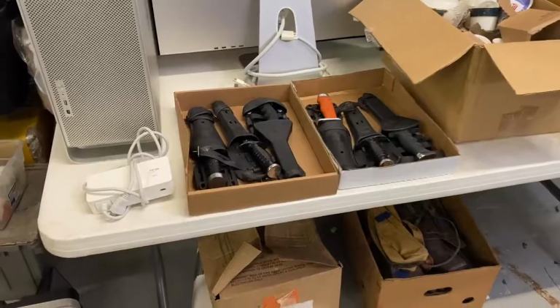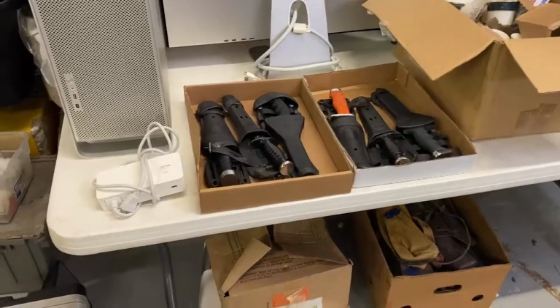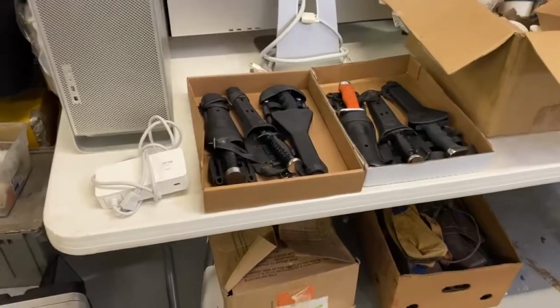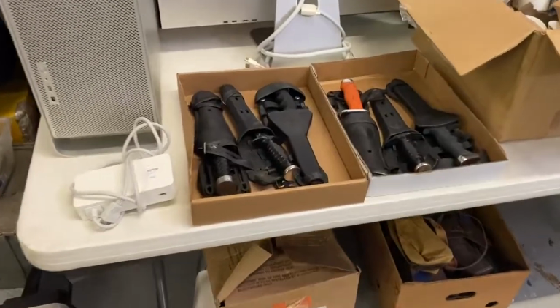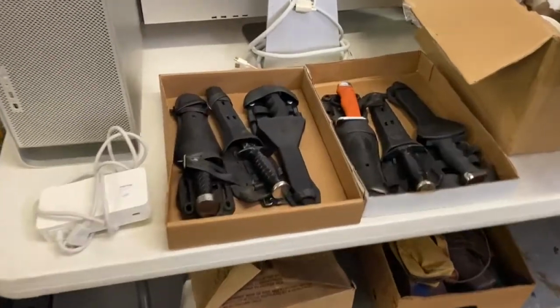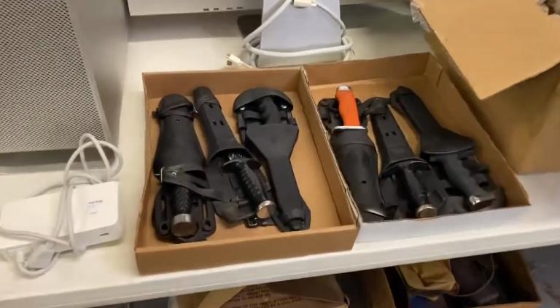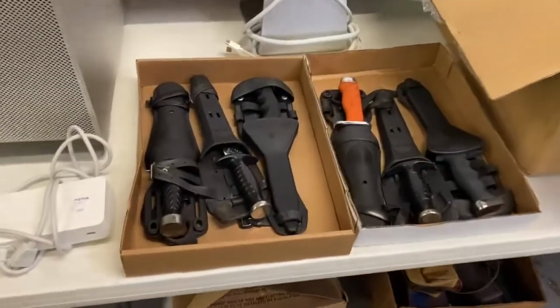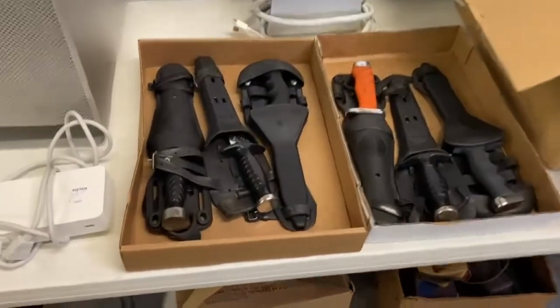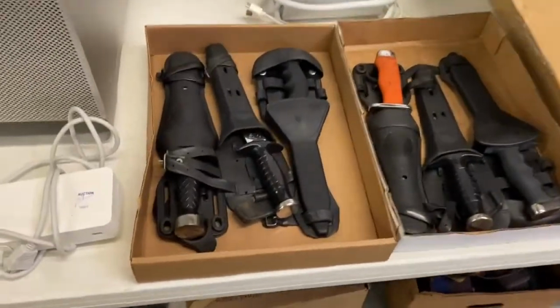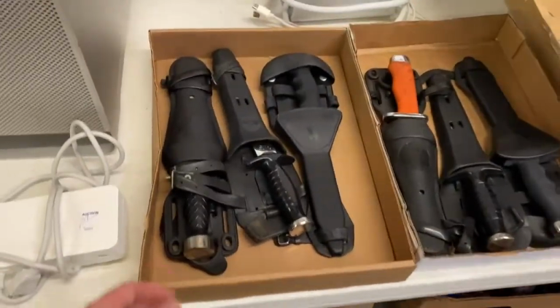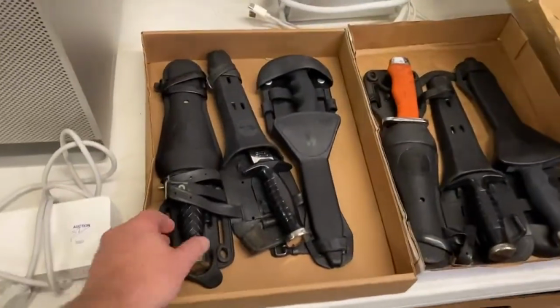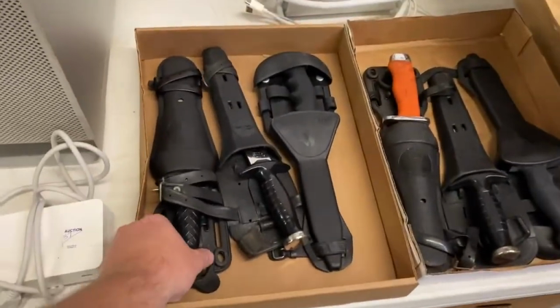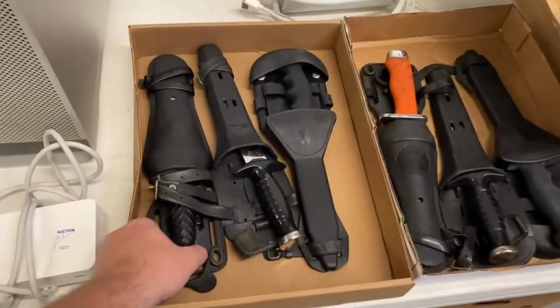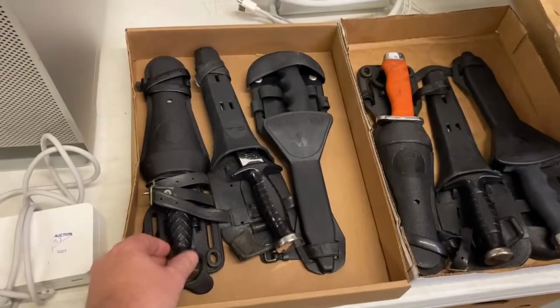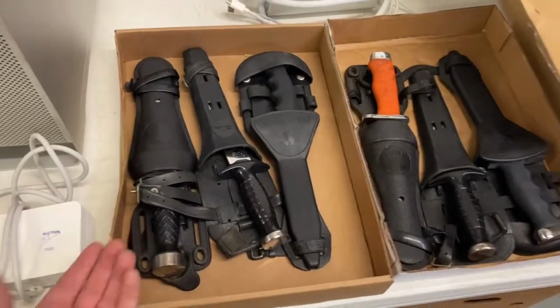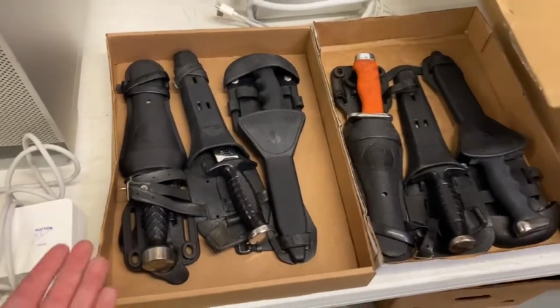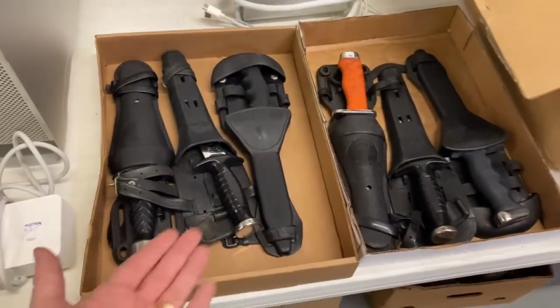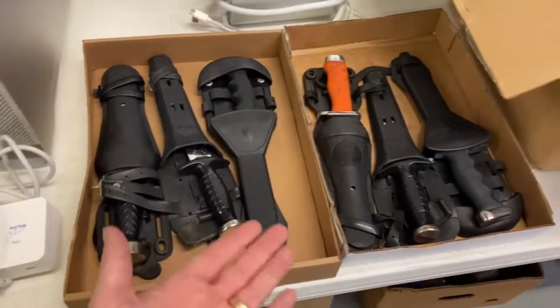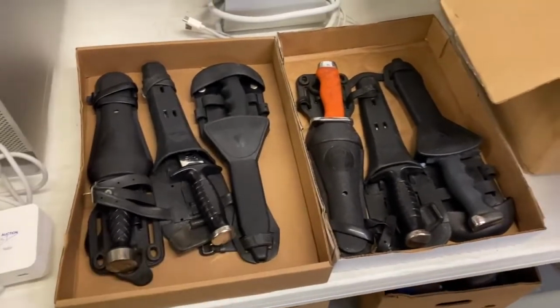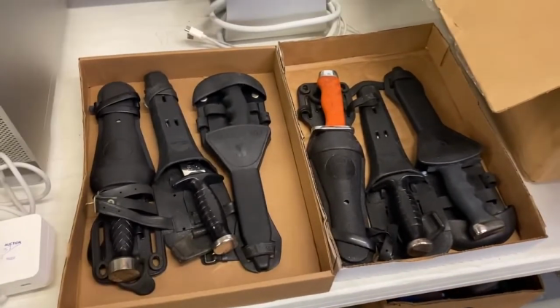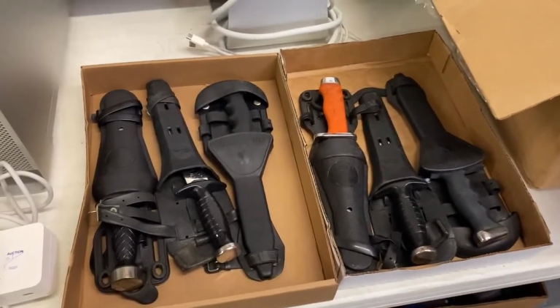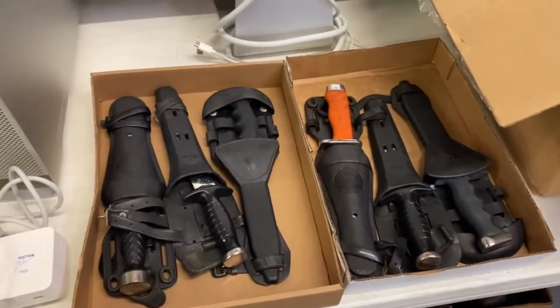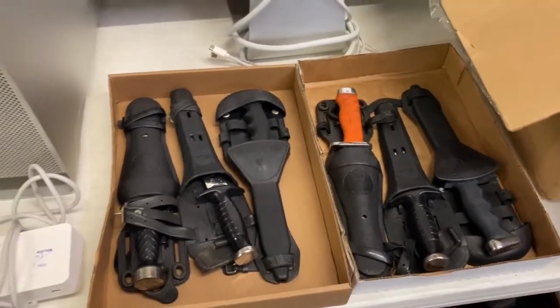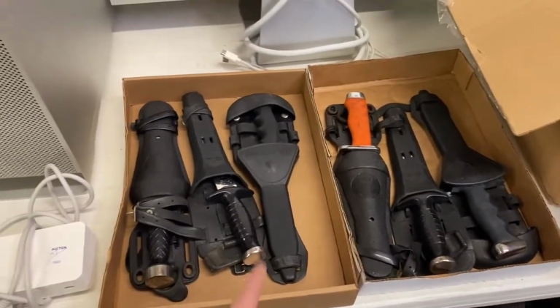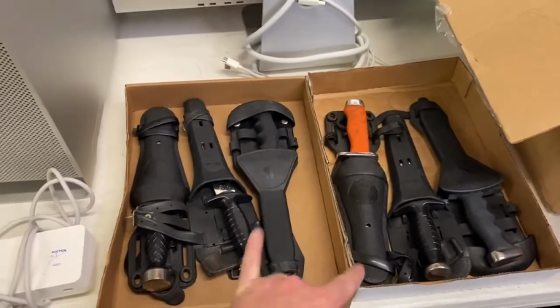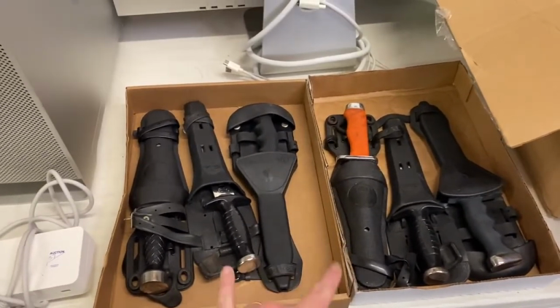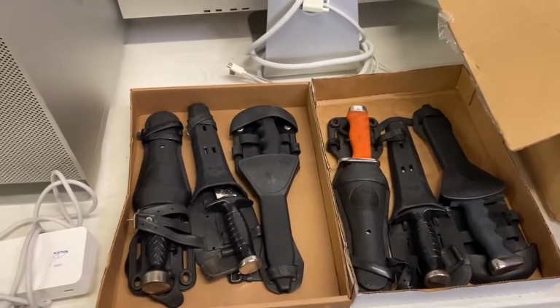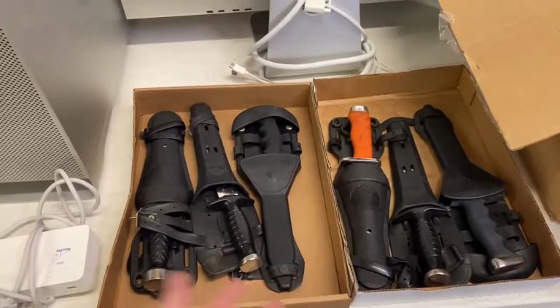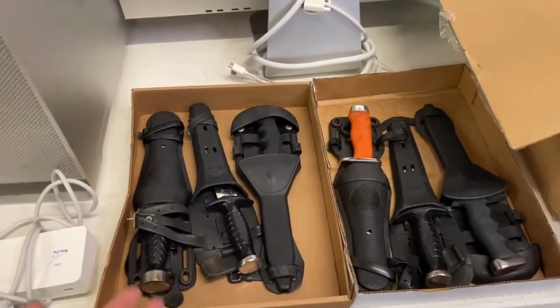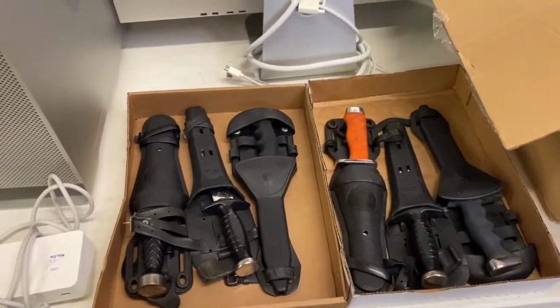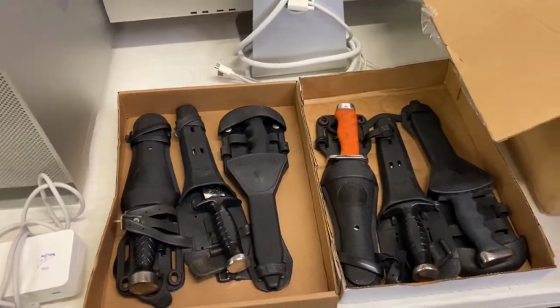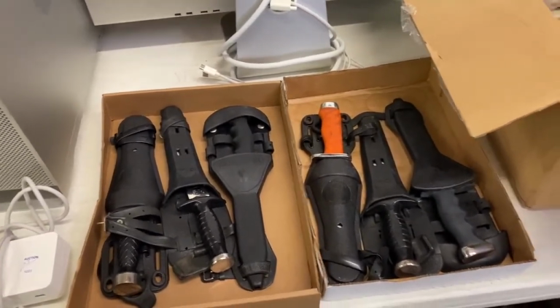I bought these boxes for $40 each. I think I should get around $100 per flat, so $80 into roughly $200.